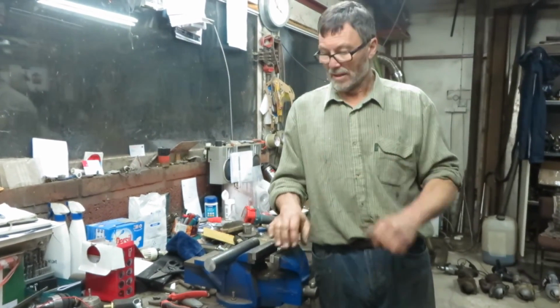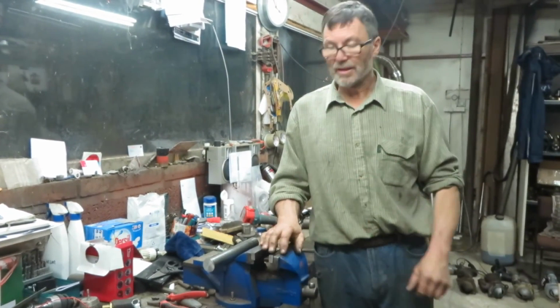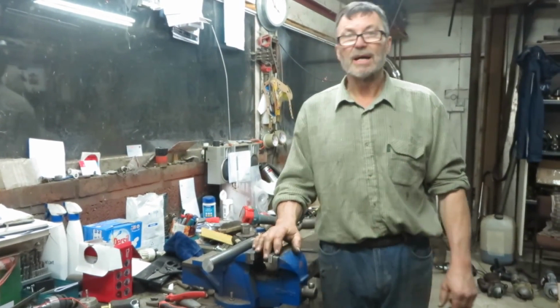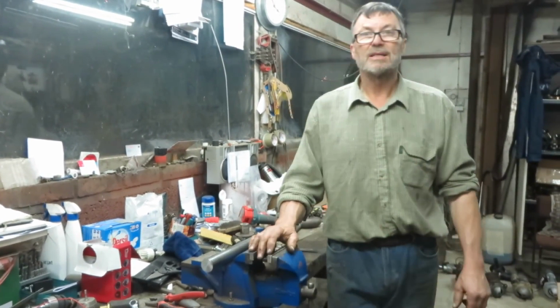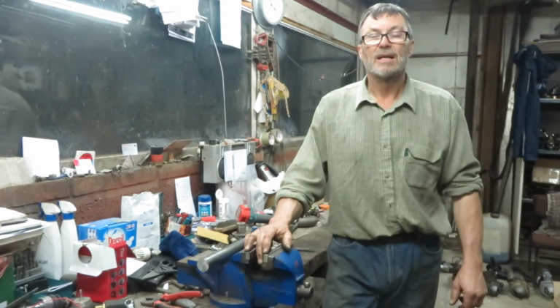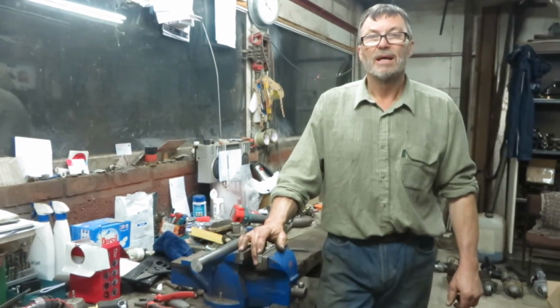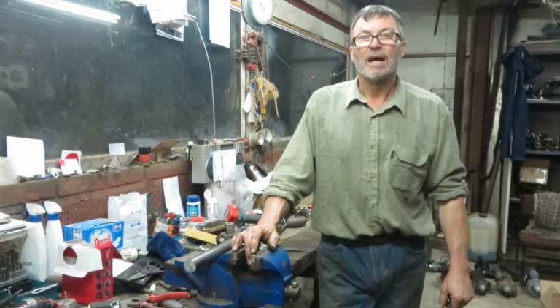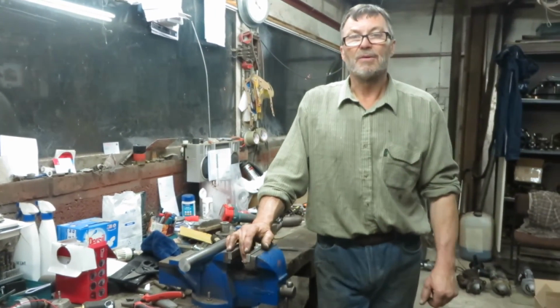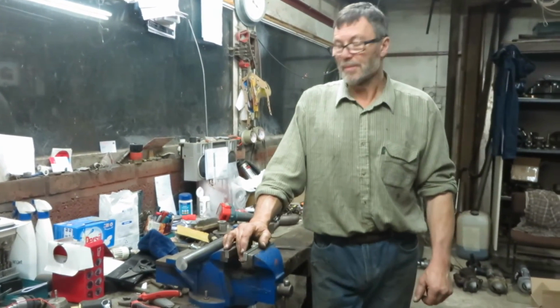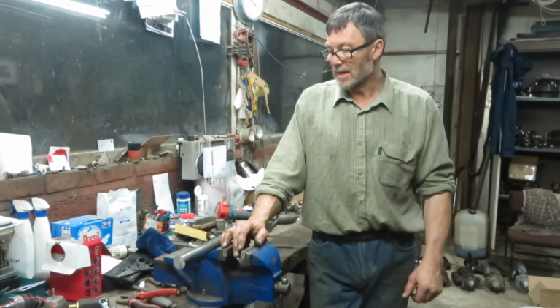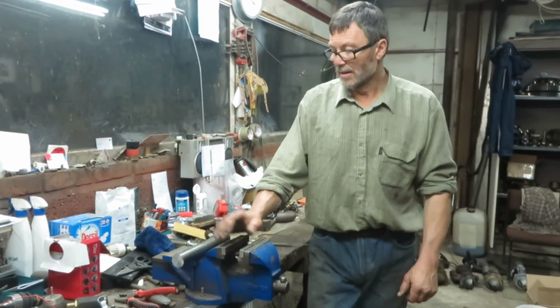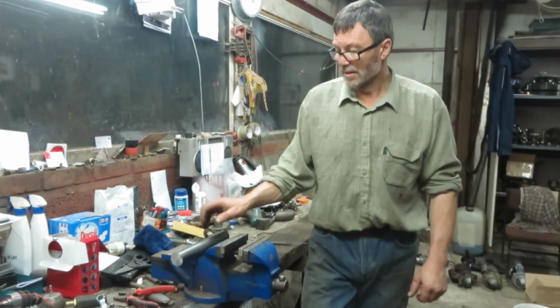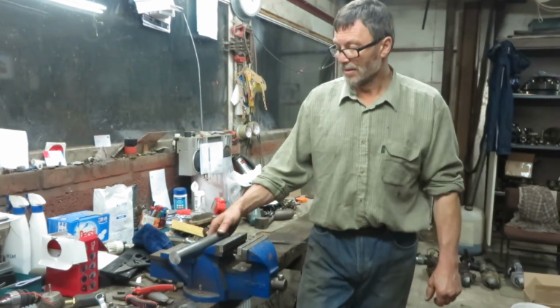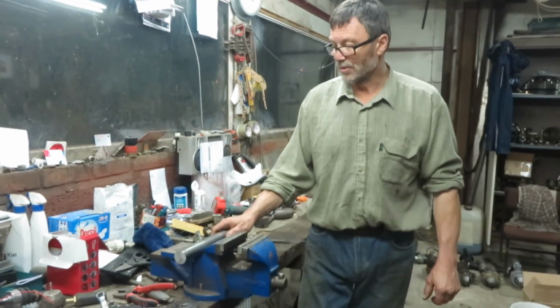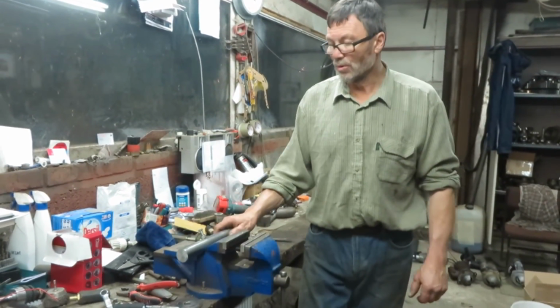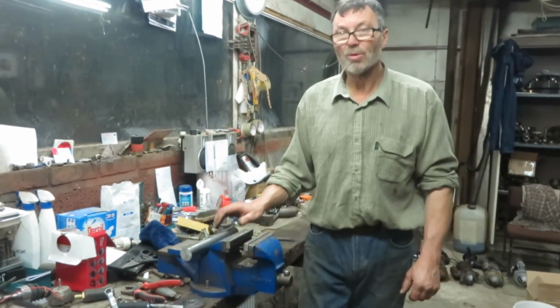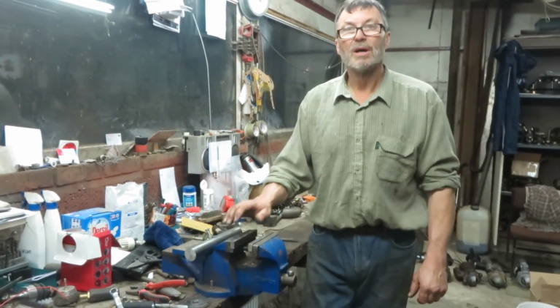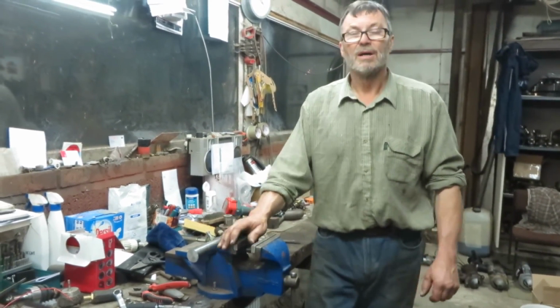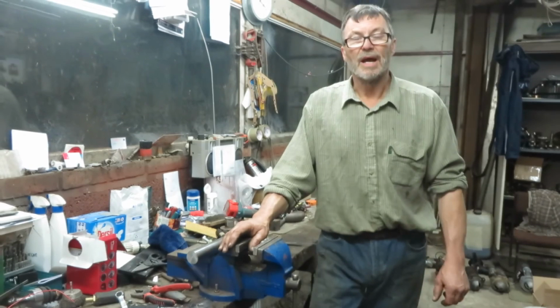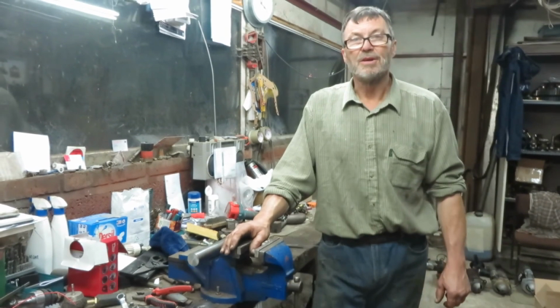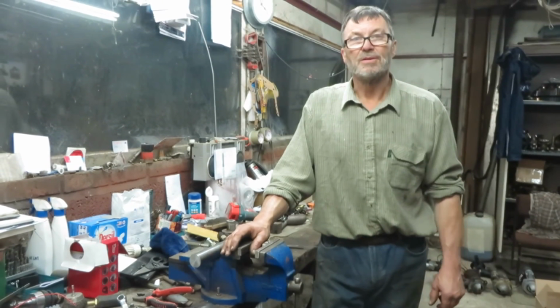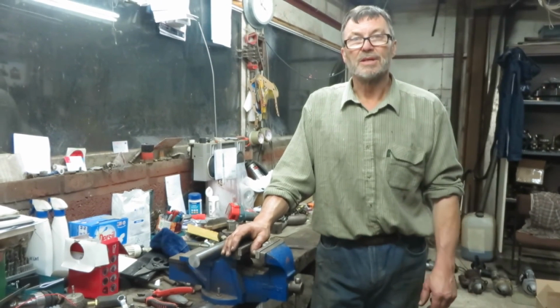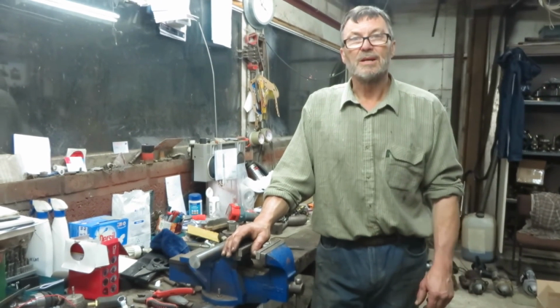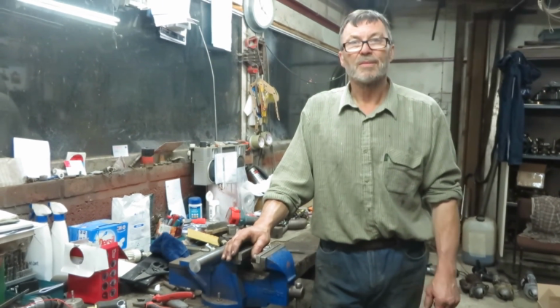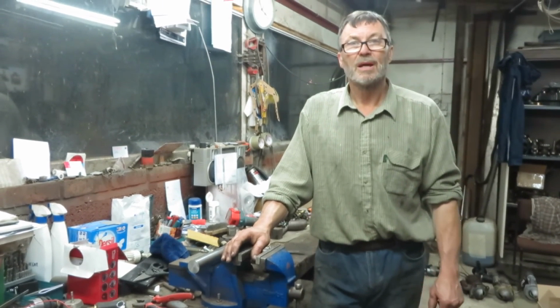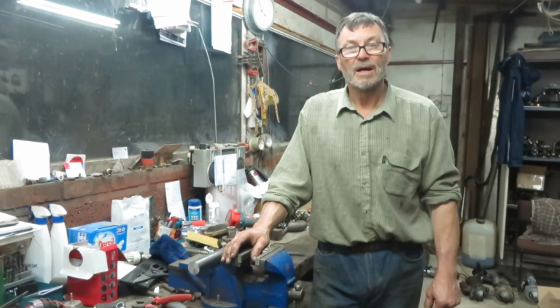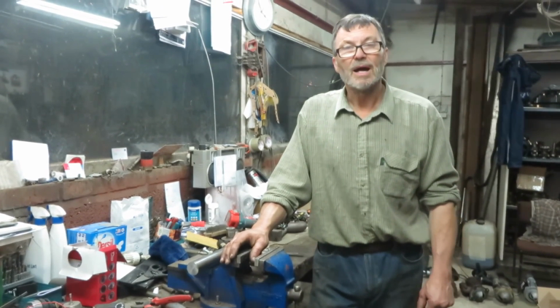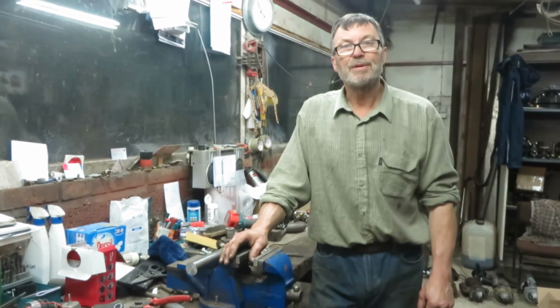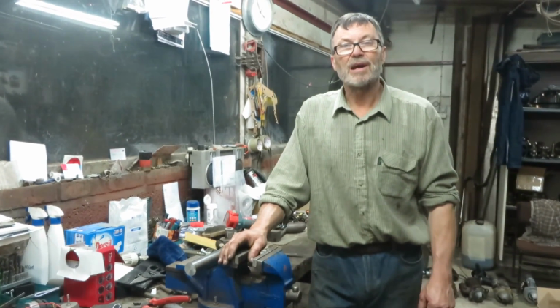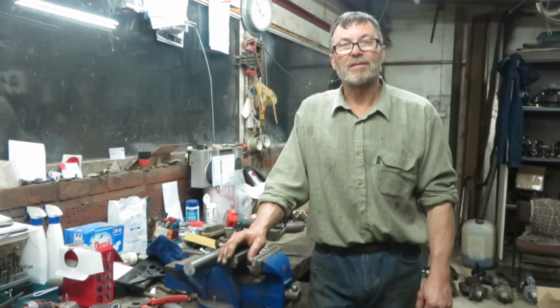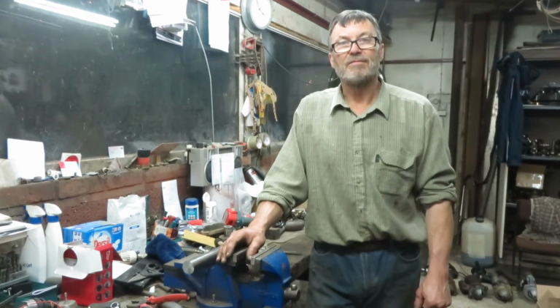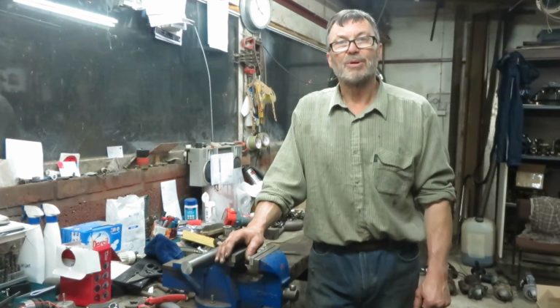And that's how you make the tool and how you use it. Happy tractoring everybody.